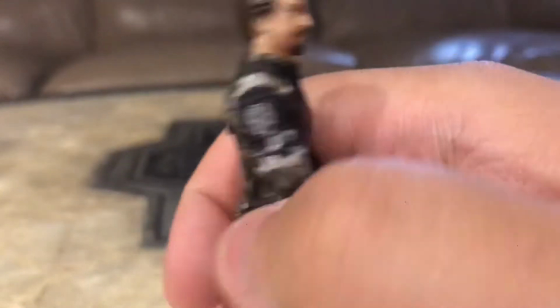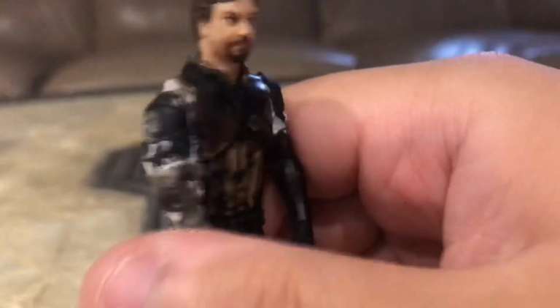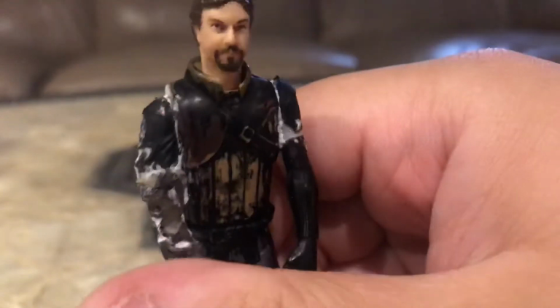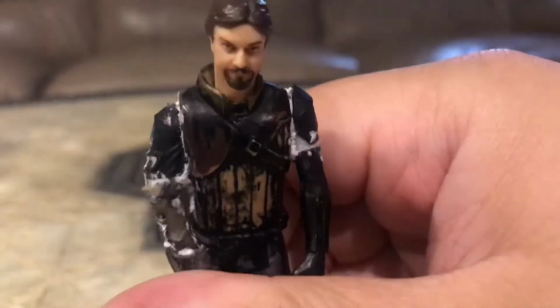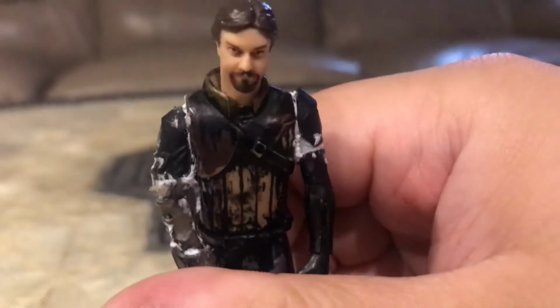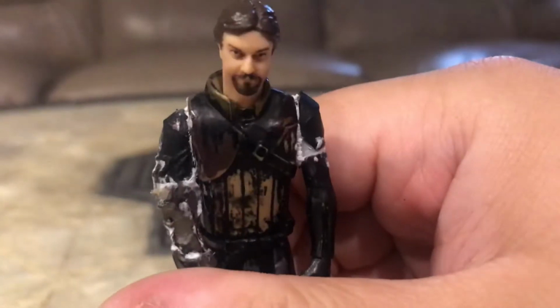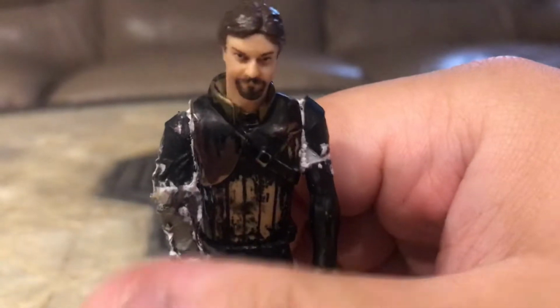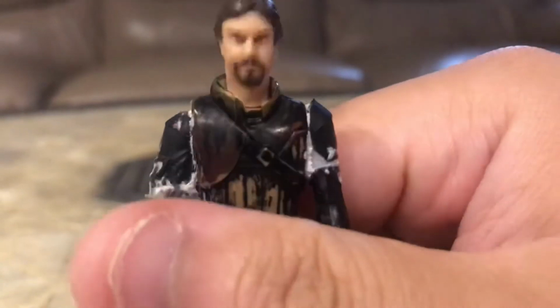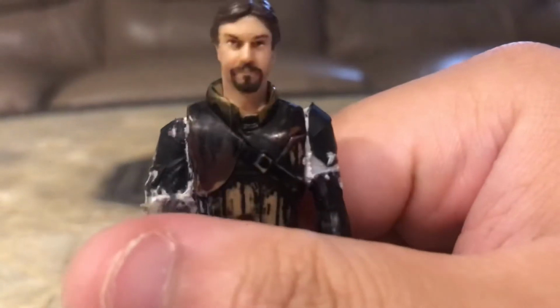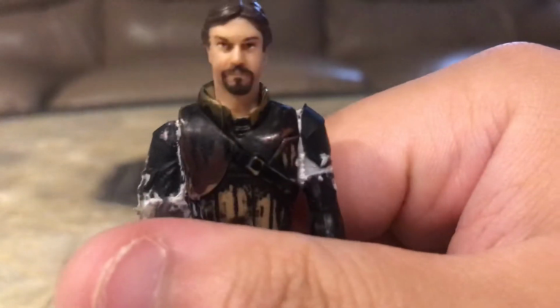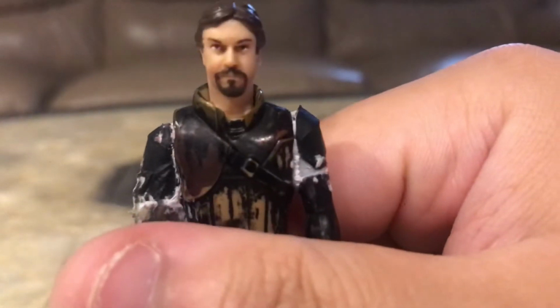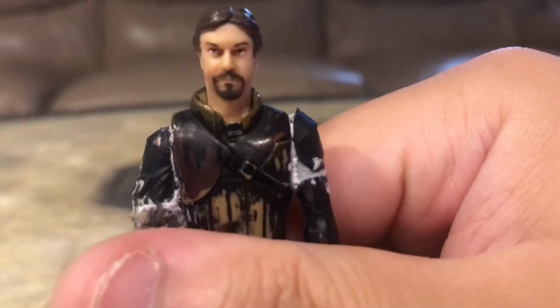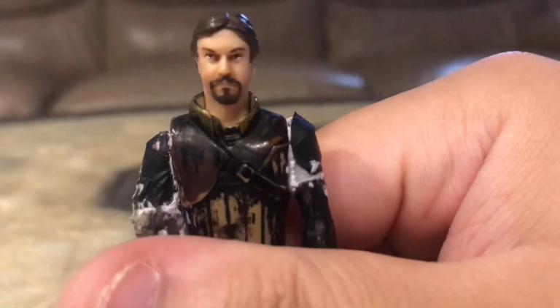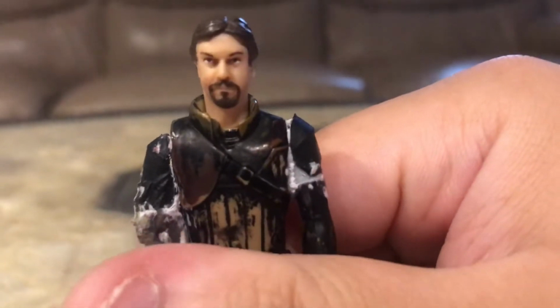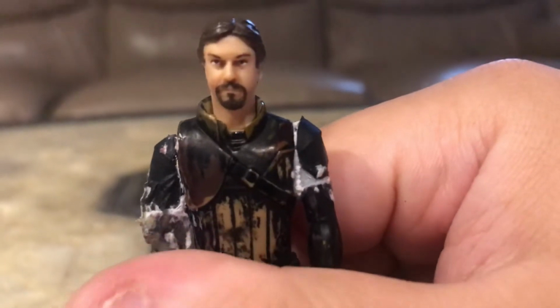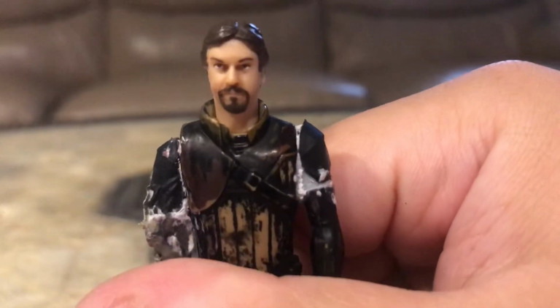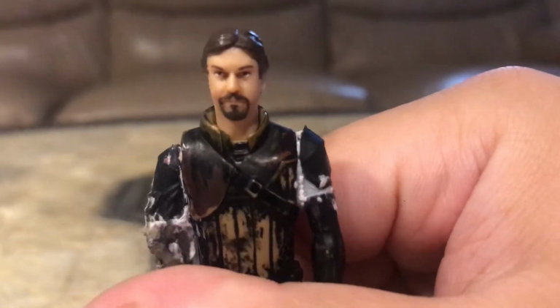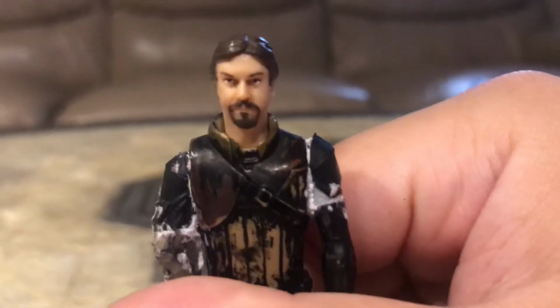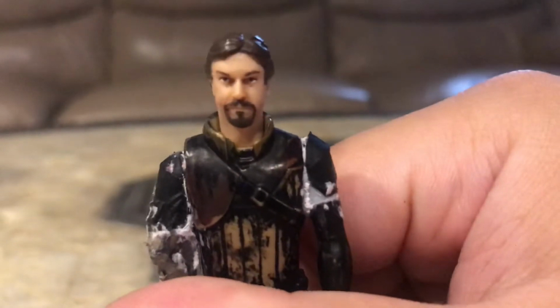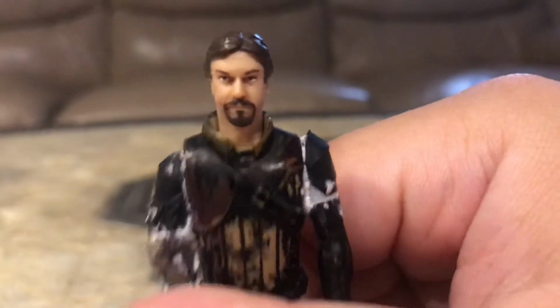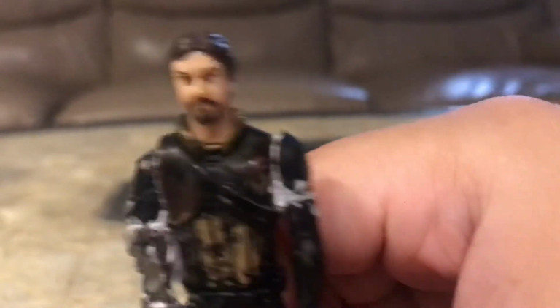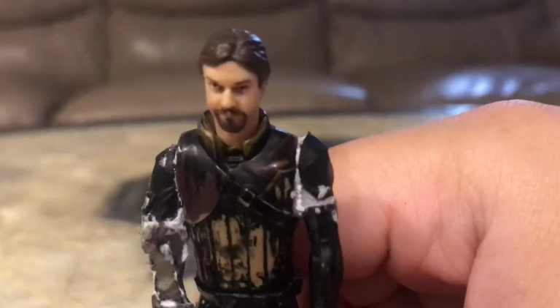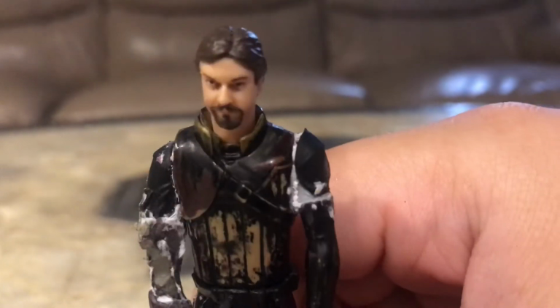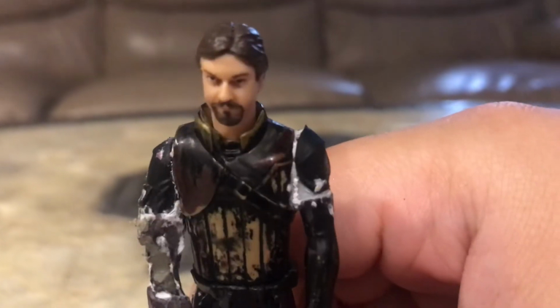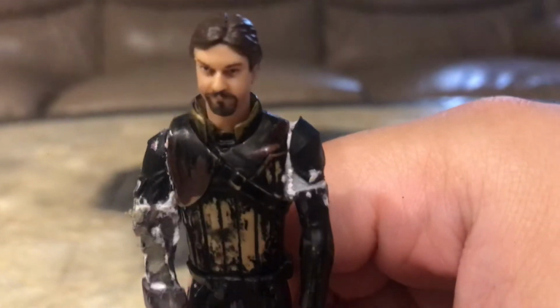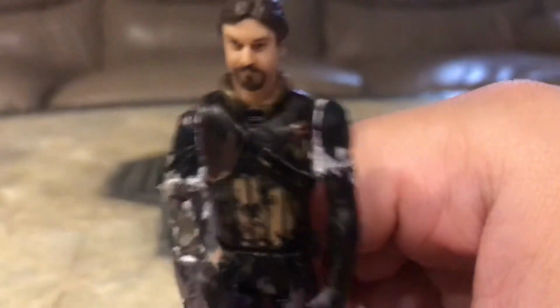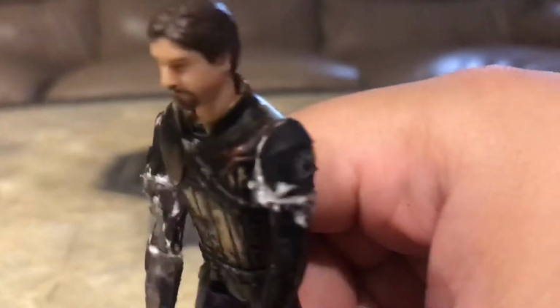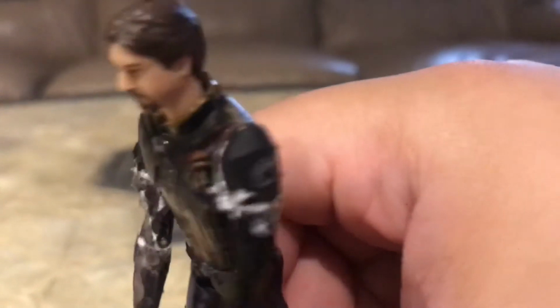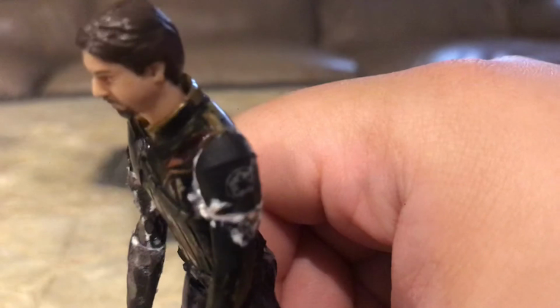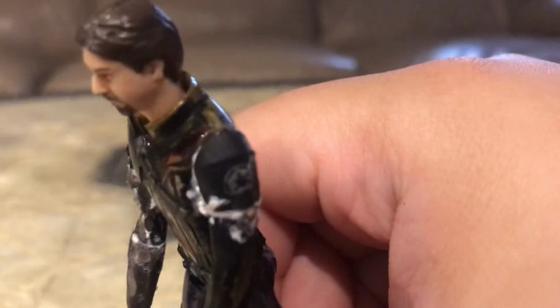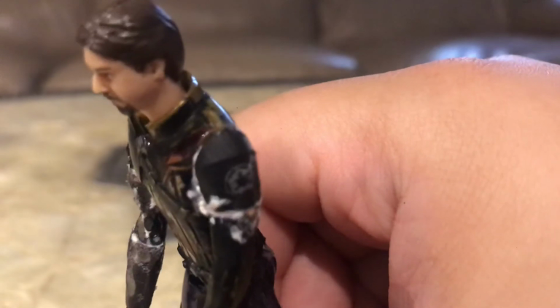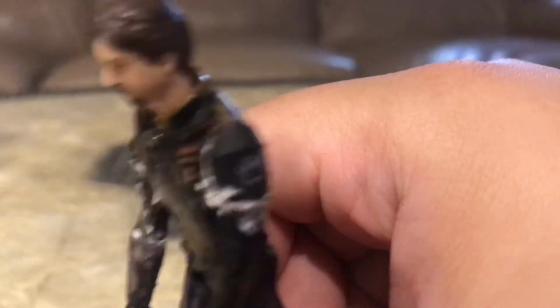I'm going to paint it more black. This is Darth Raiden's custom. Darth Raiden signing out.